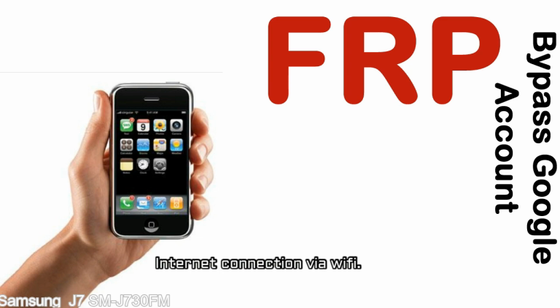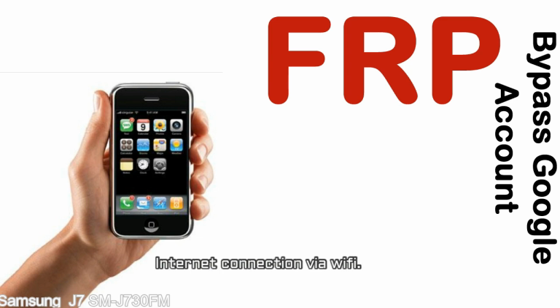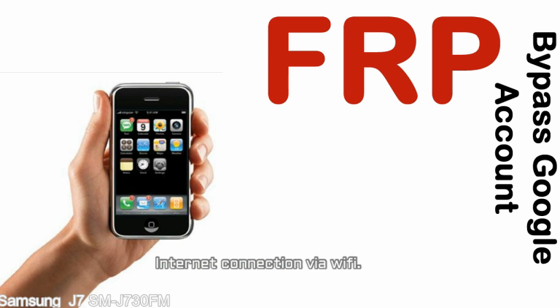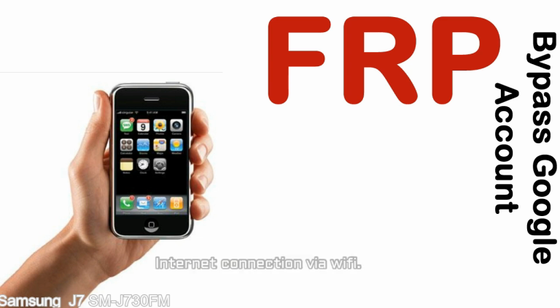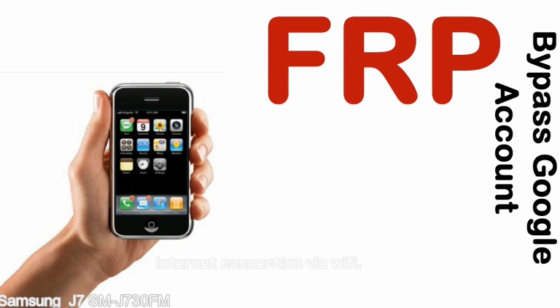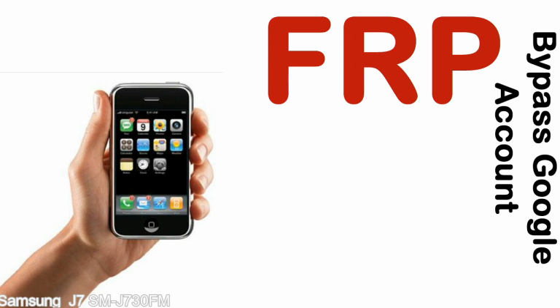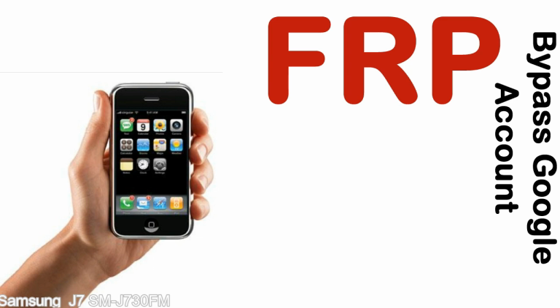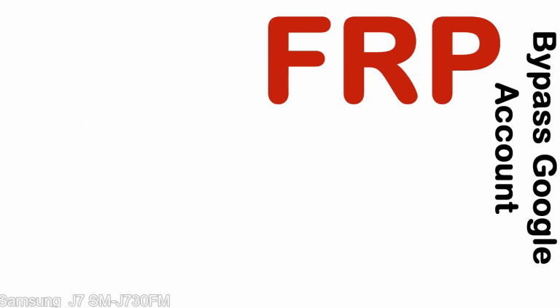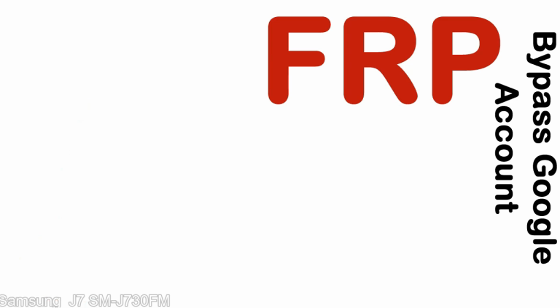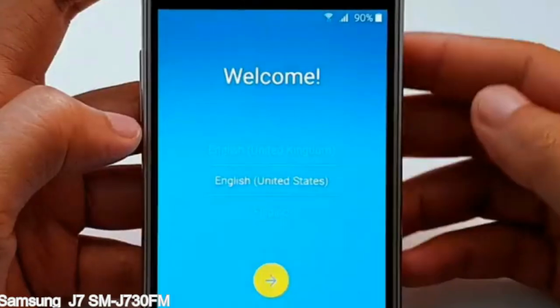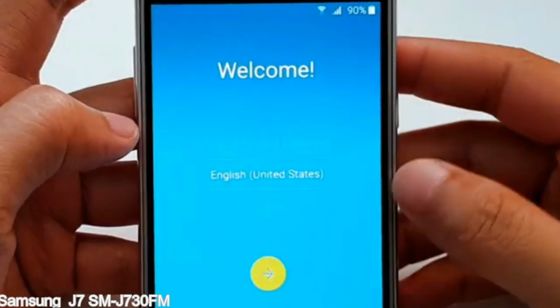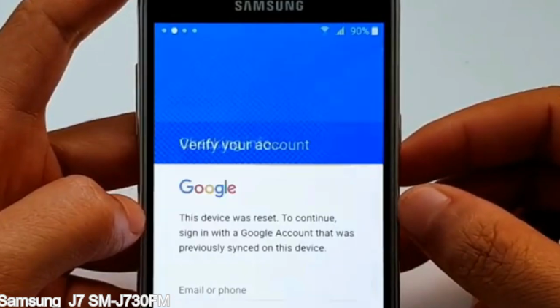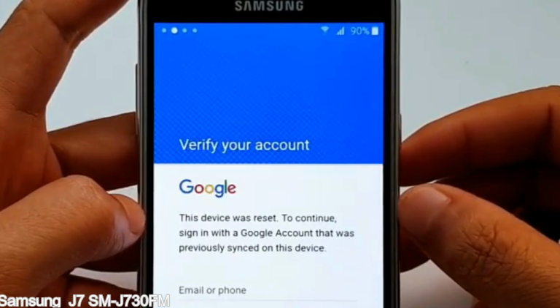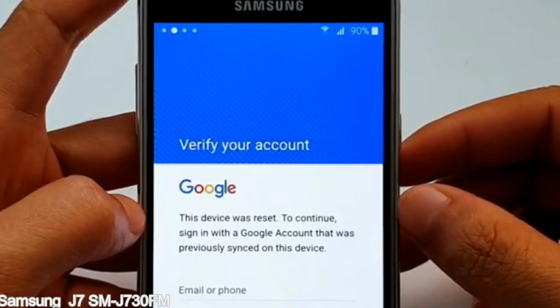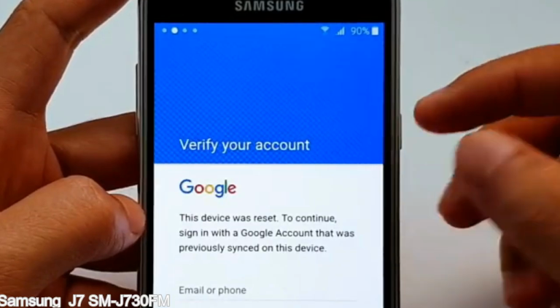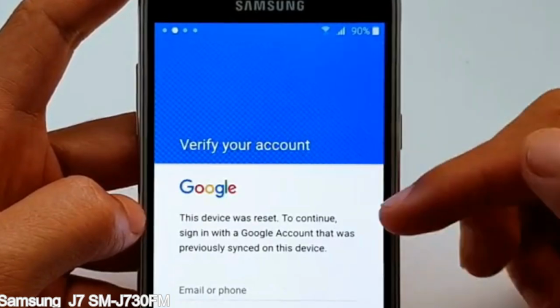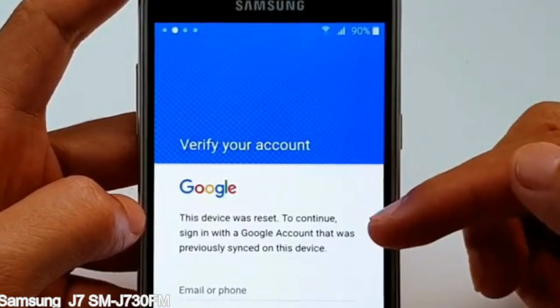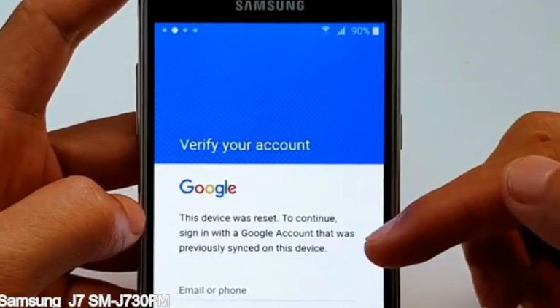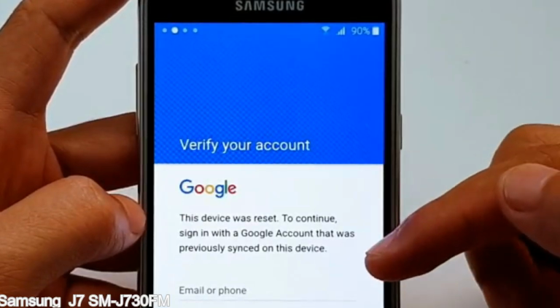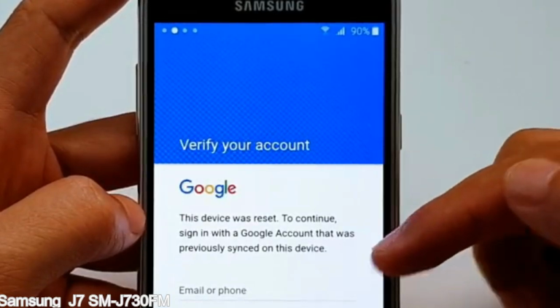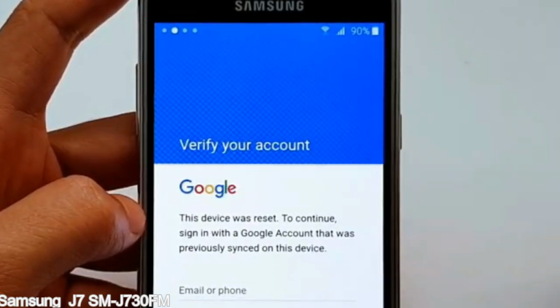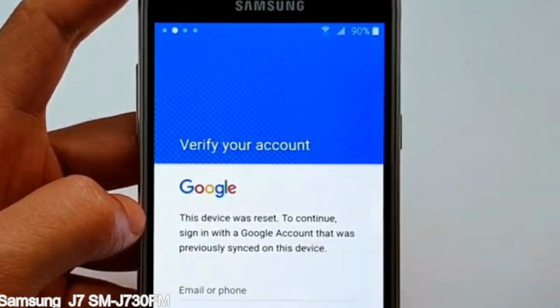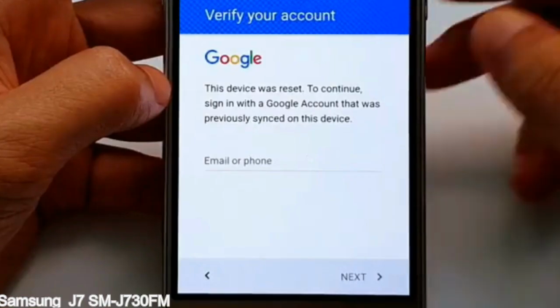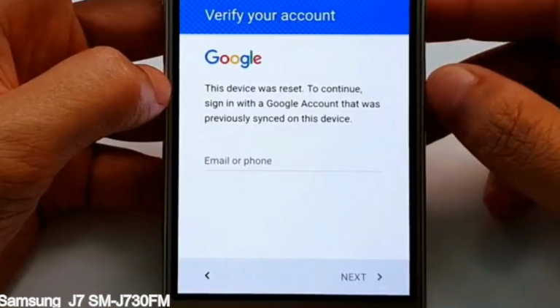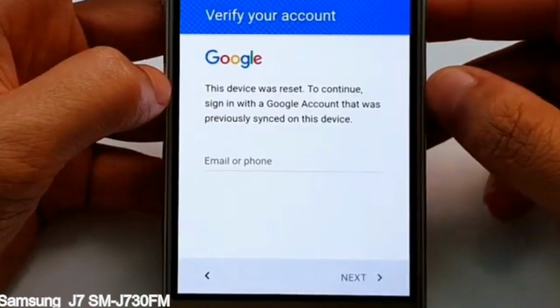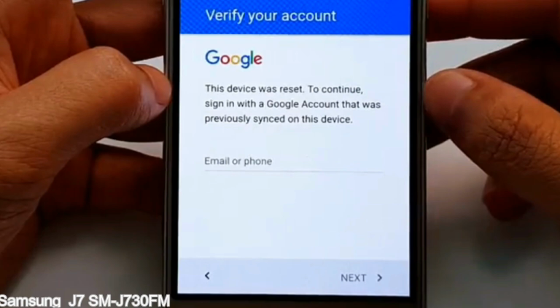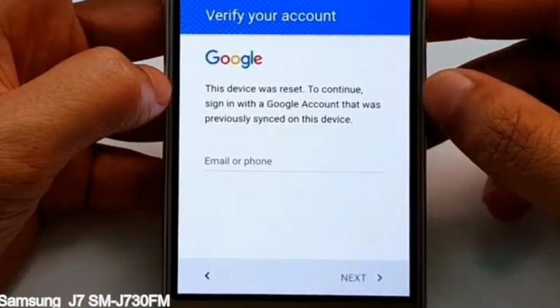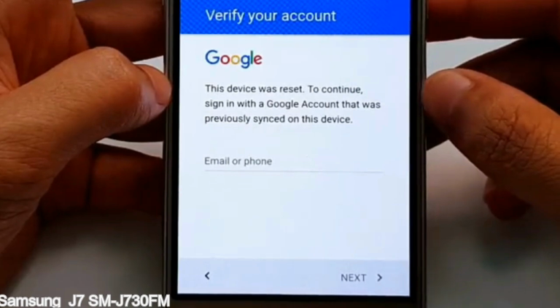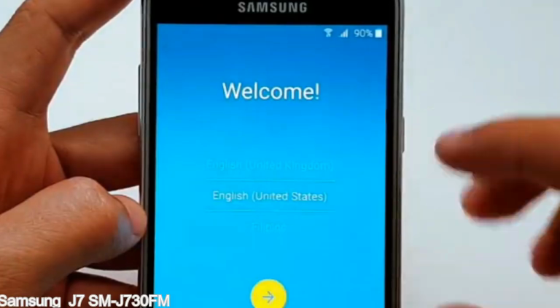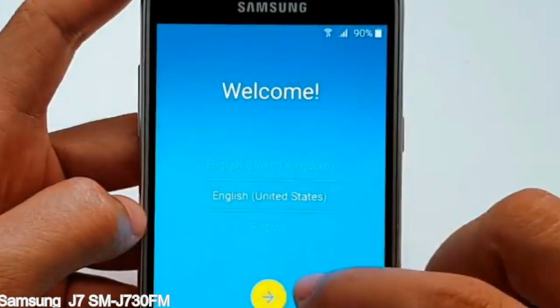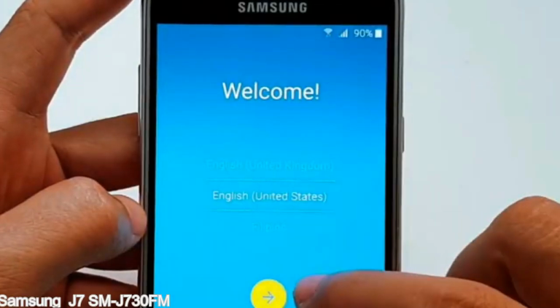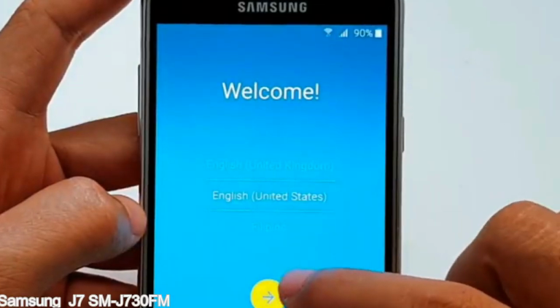Here is a step-by-step guide on how to bypass the Google account on your Samsung Galaxy device. We are now on the device.